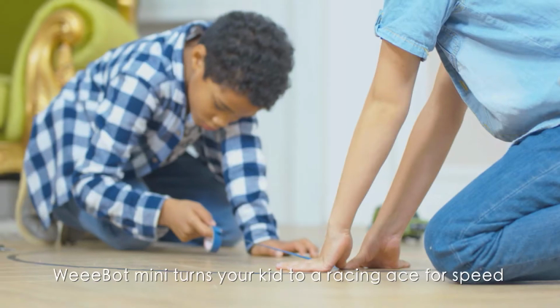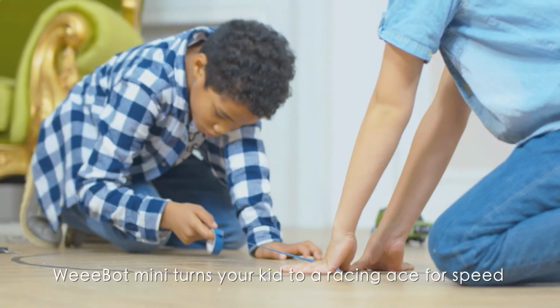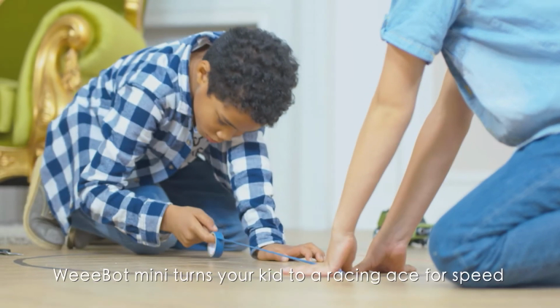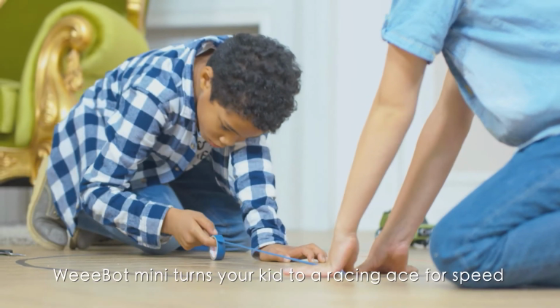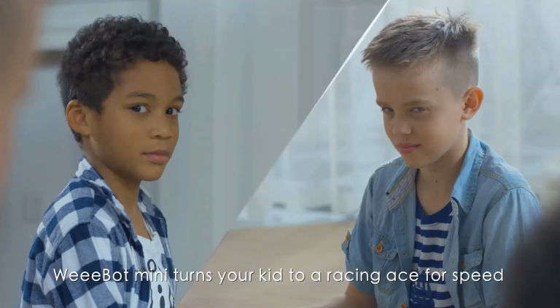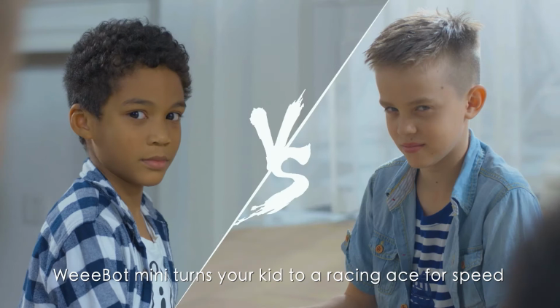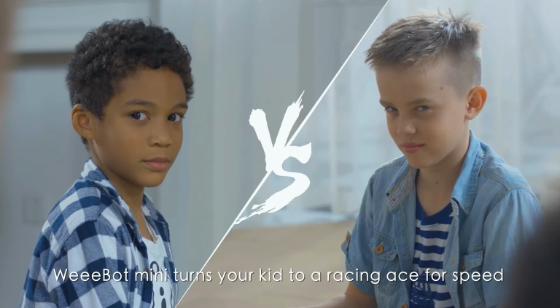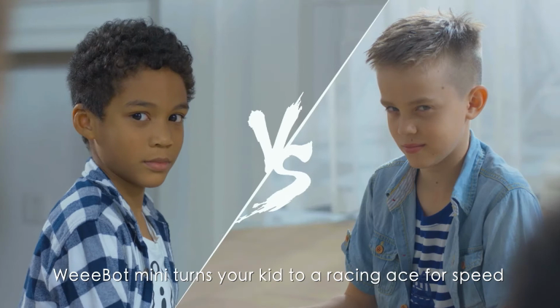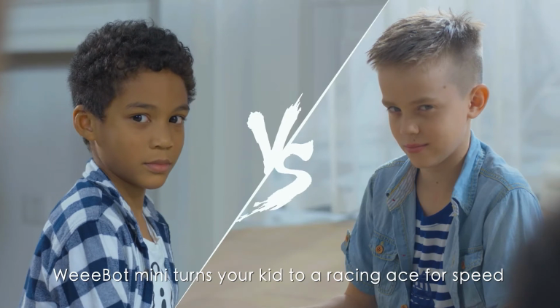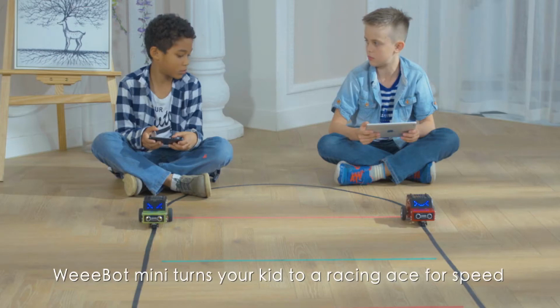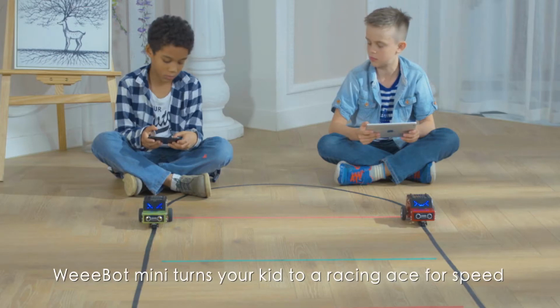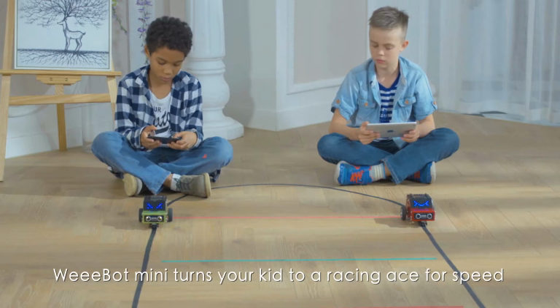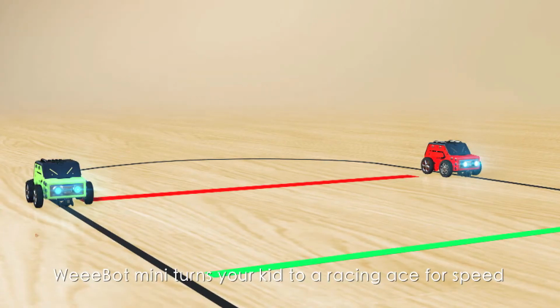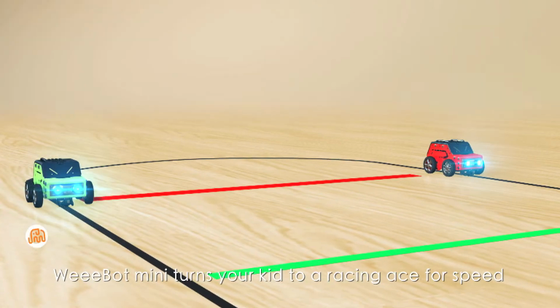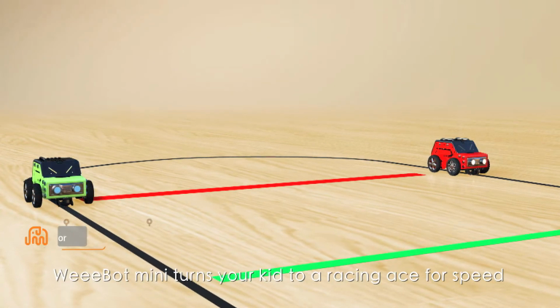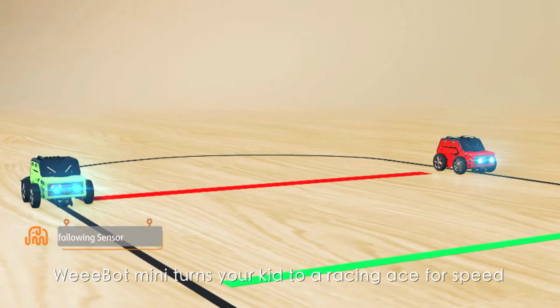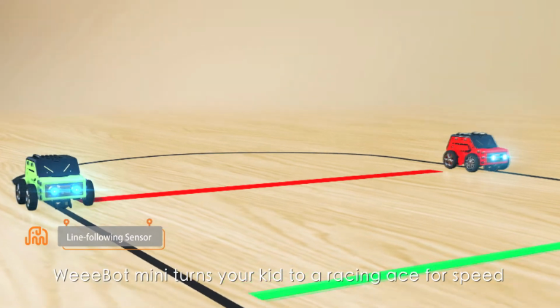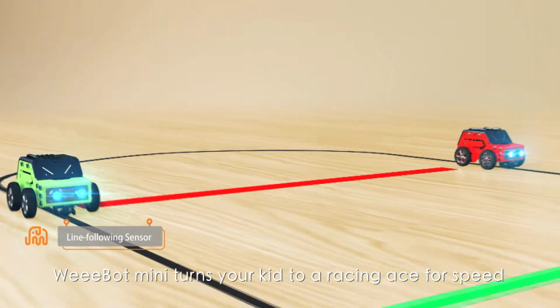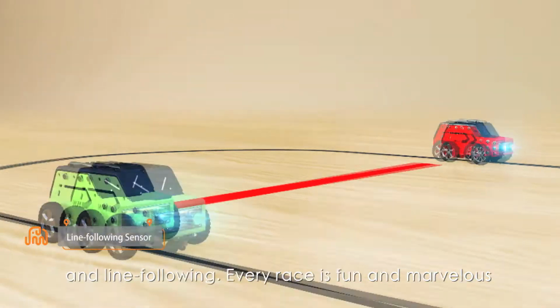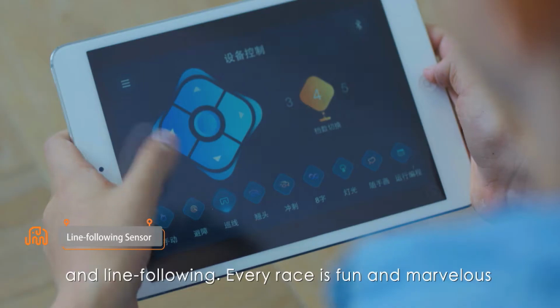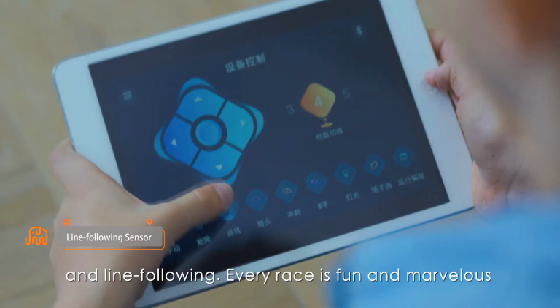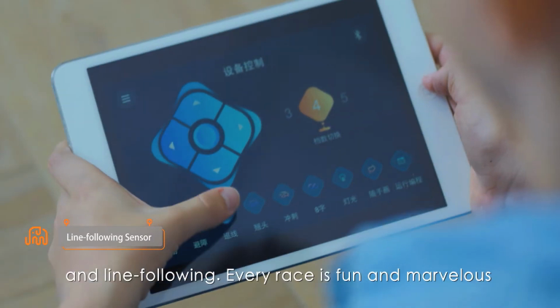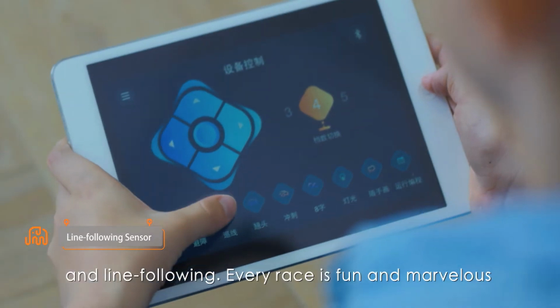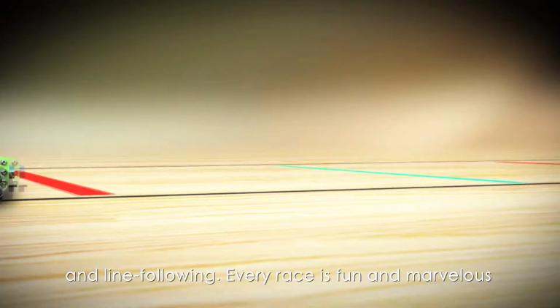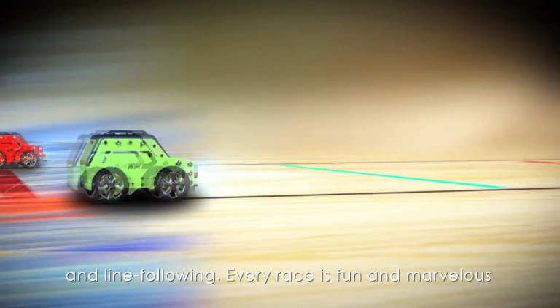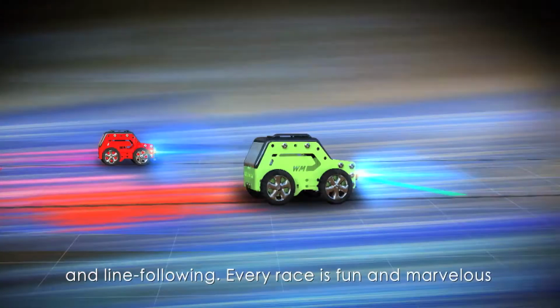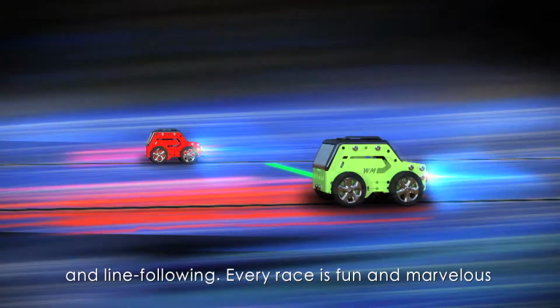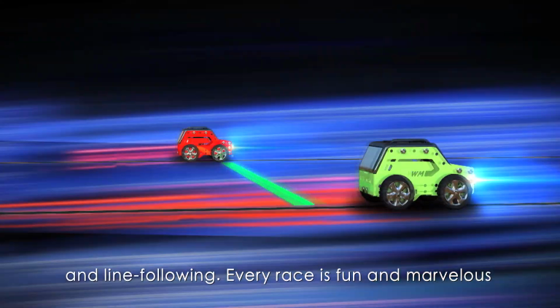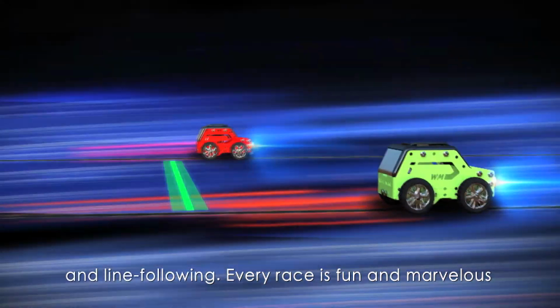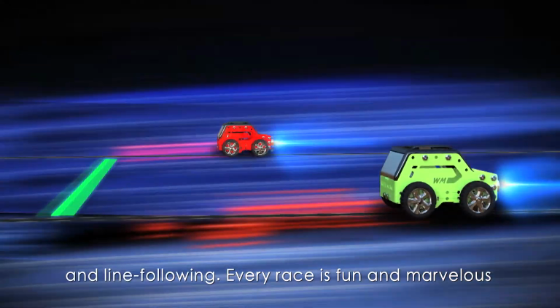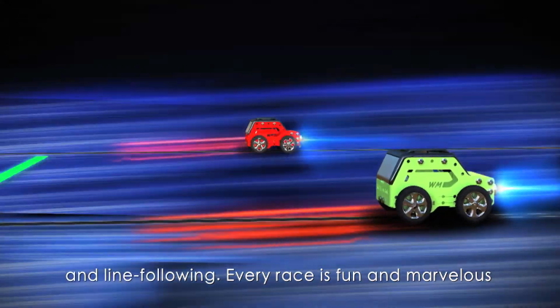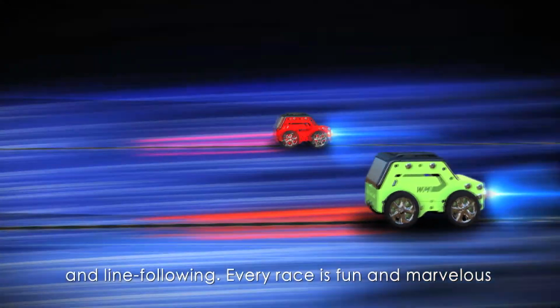Webot Mini turns your kid into a racing ace for speed and line following. Every race is fun and marvellous.